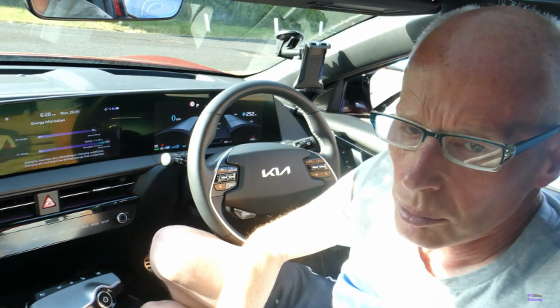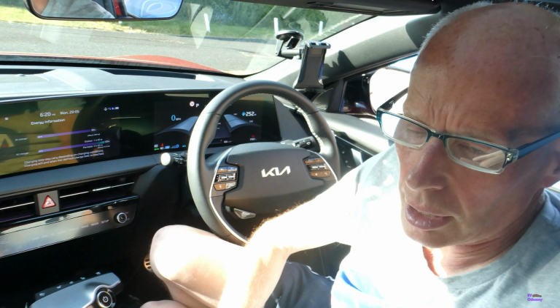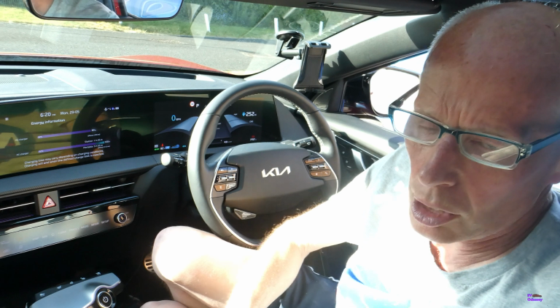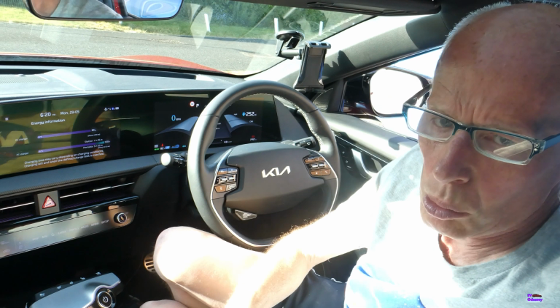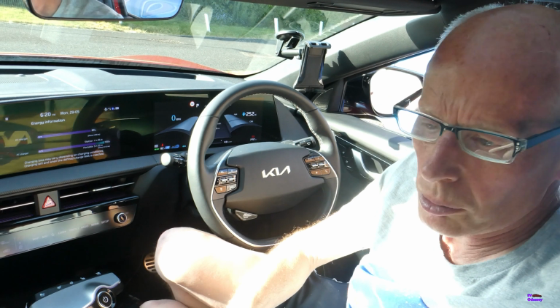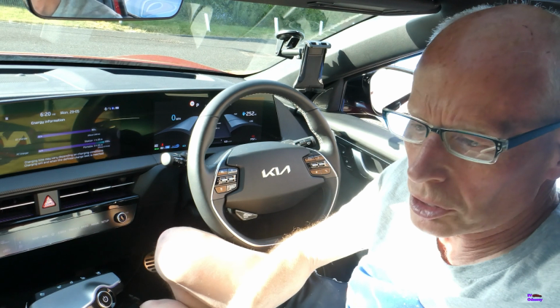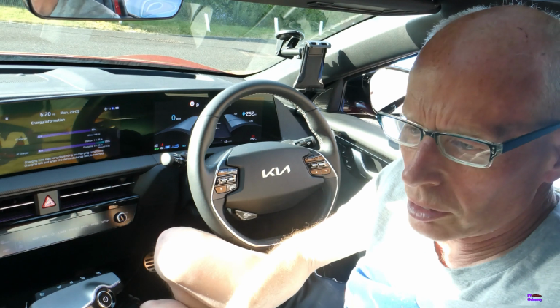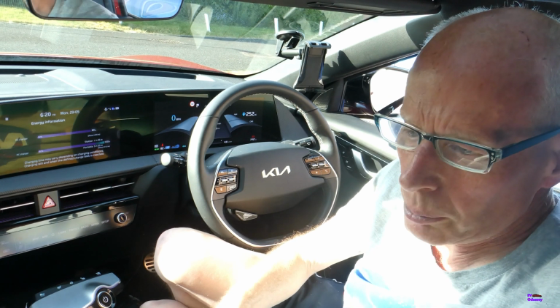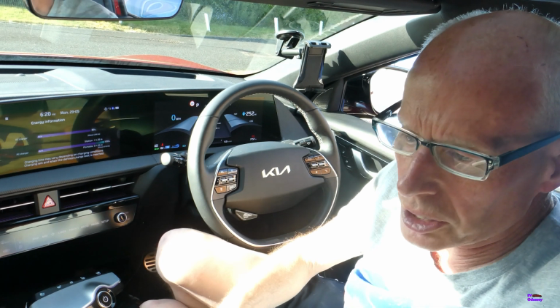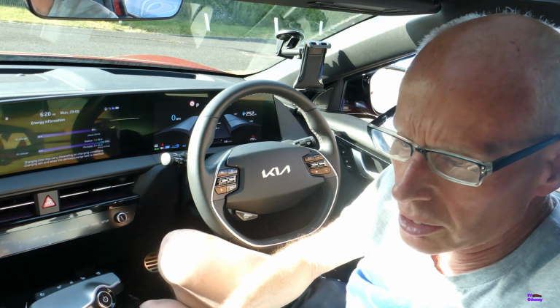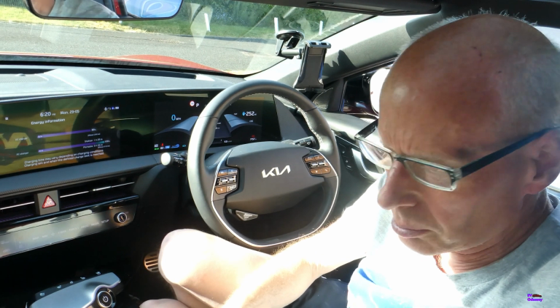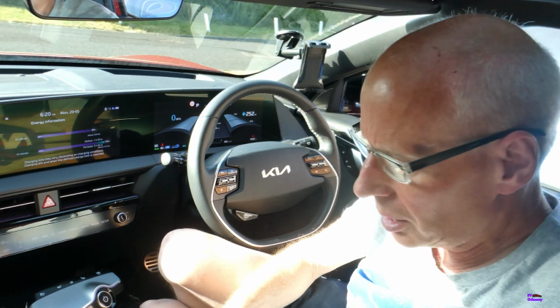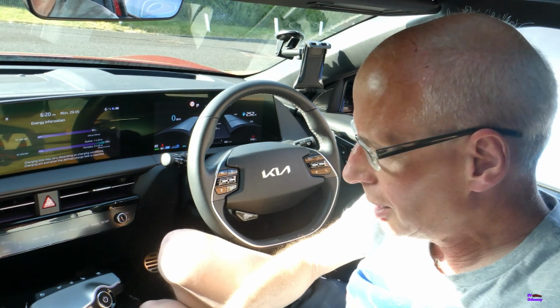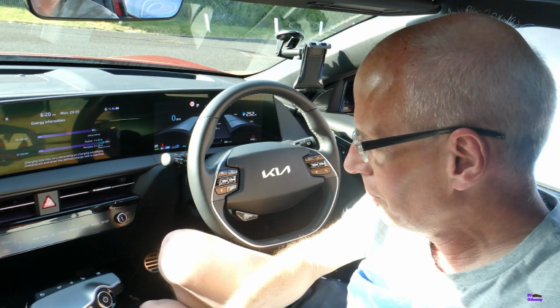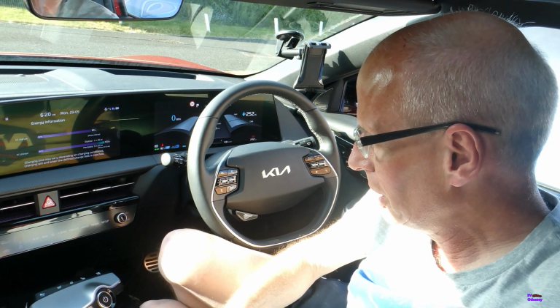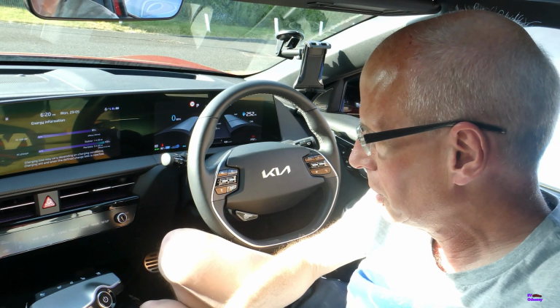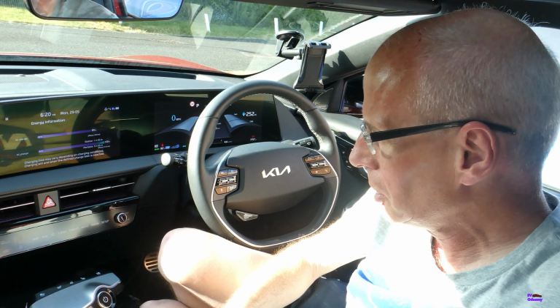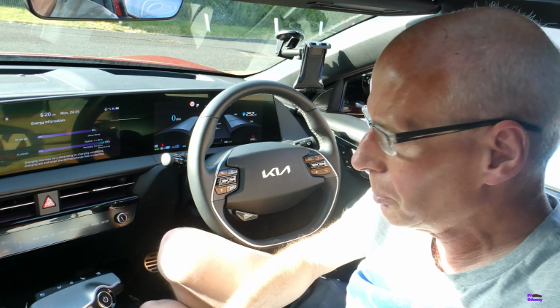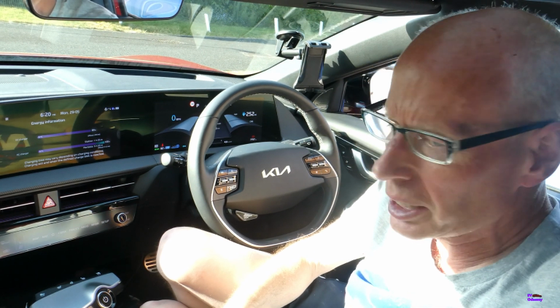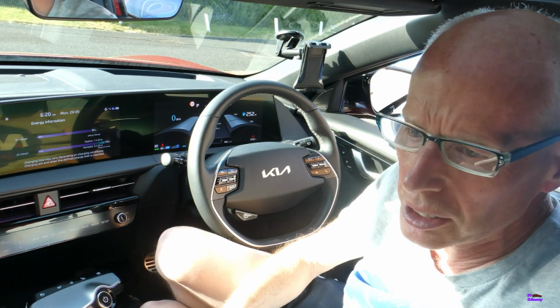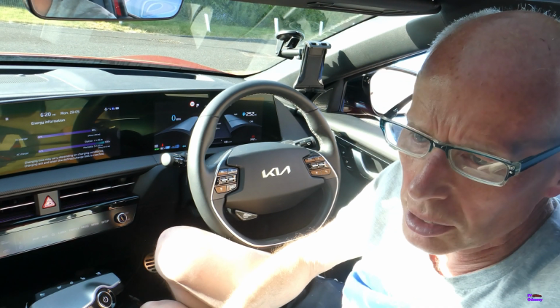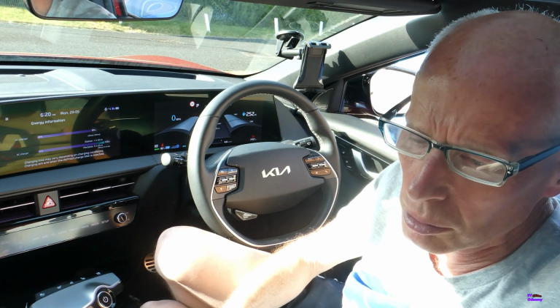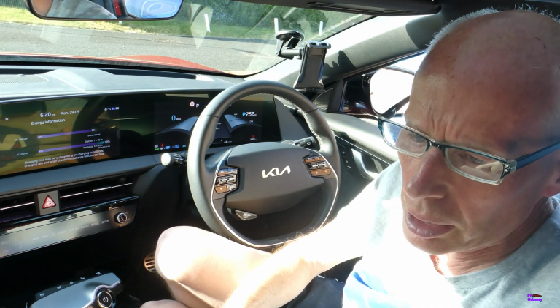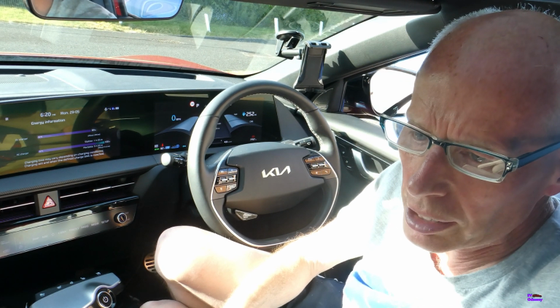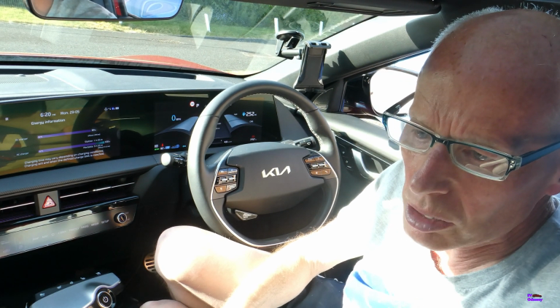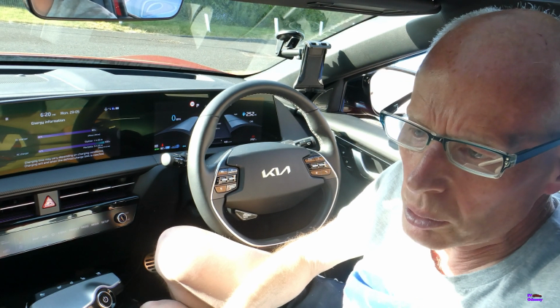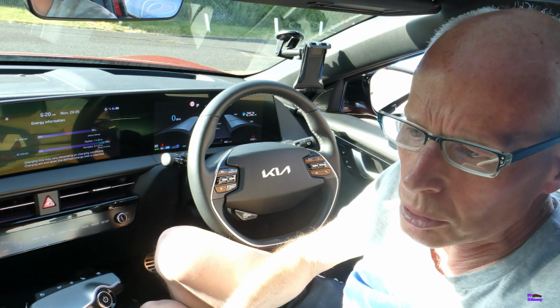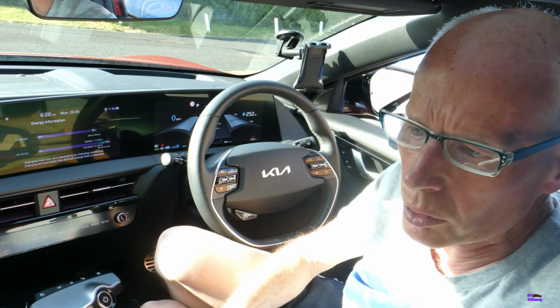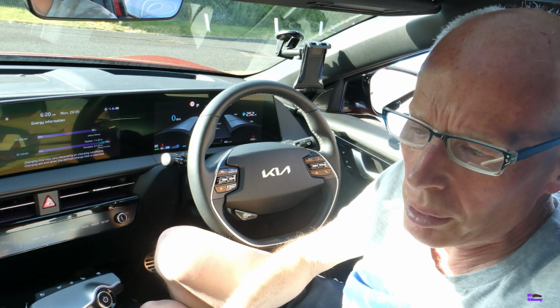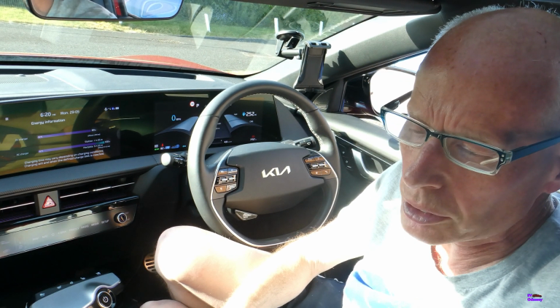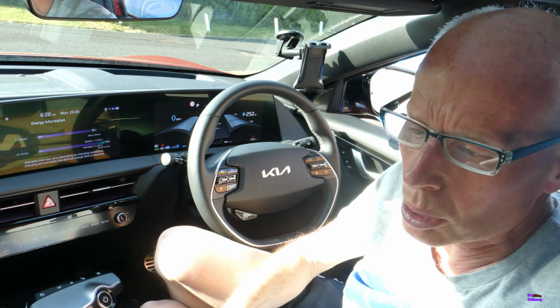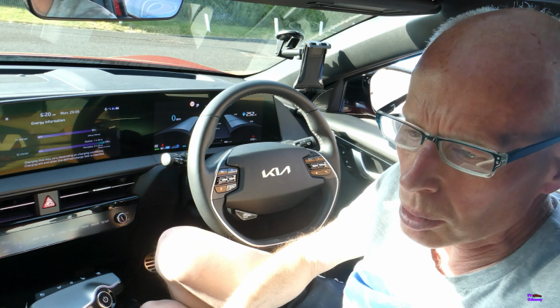Hello and welcome to another episode. This is just an update on where I am with my 12V battery problem.